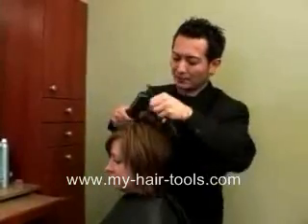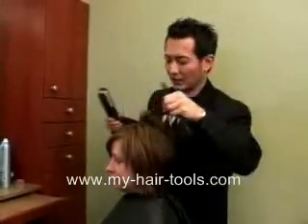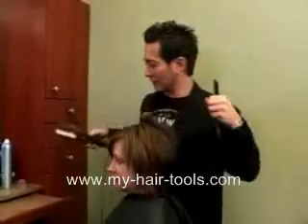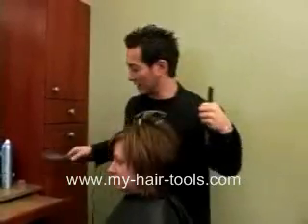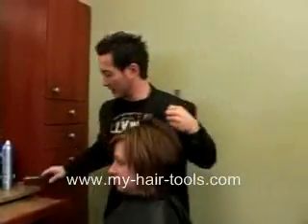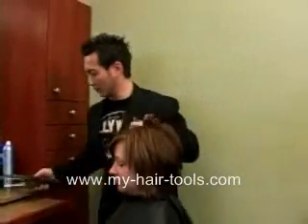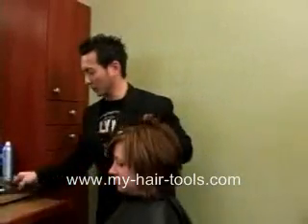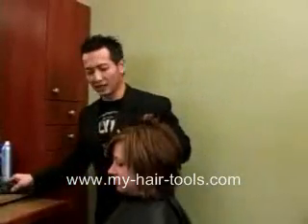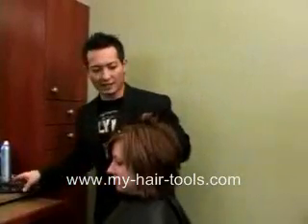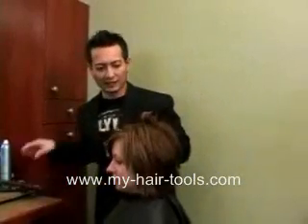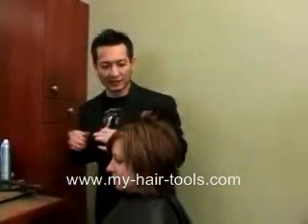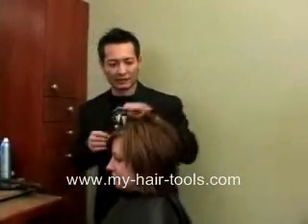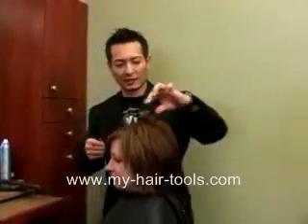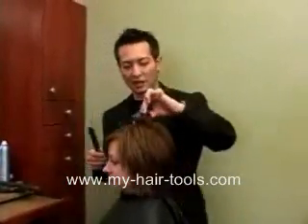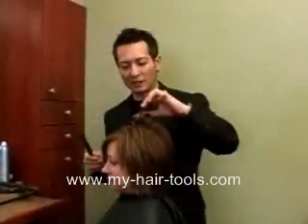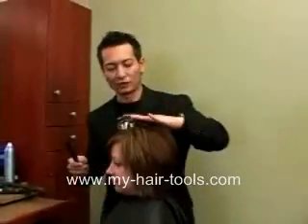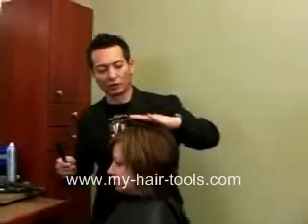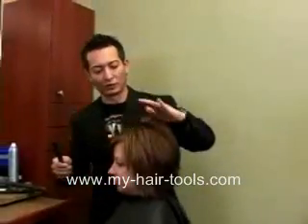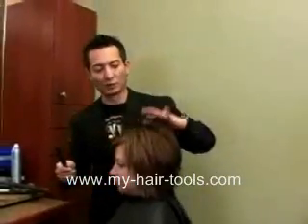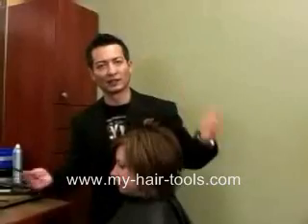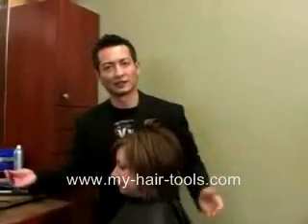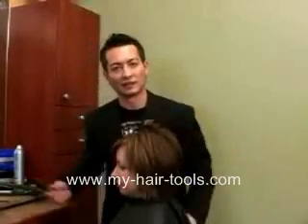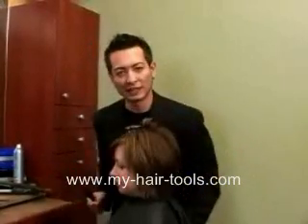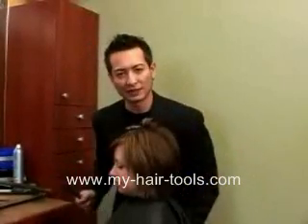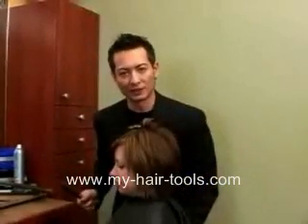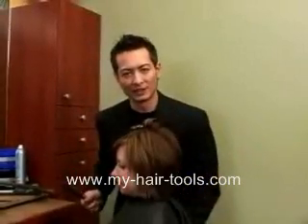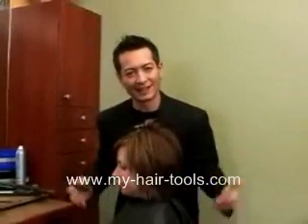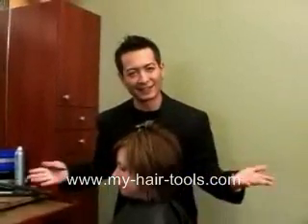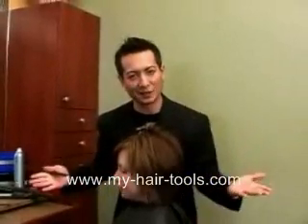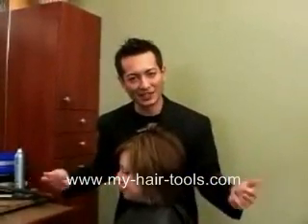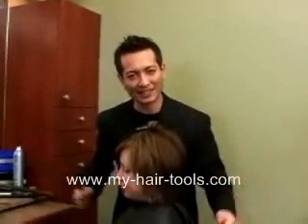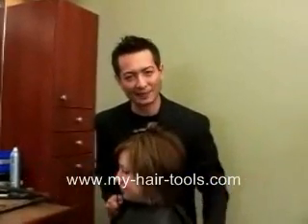And you can see, you get a really nice, elegant on-base curl from a flat iron tool. And that's this month's styling tip.